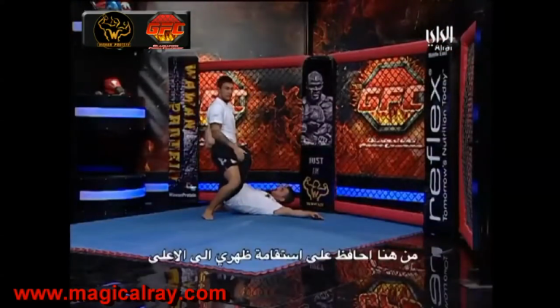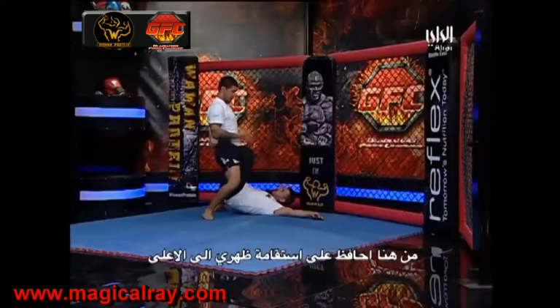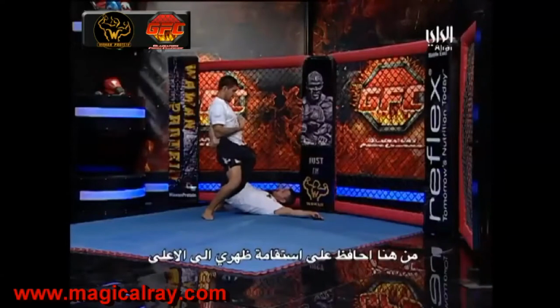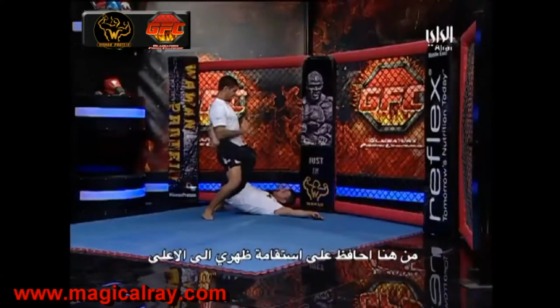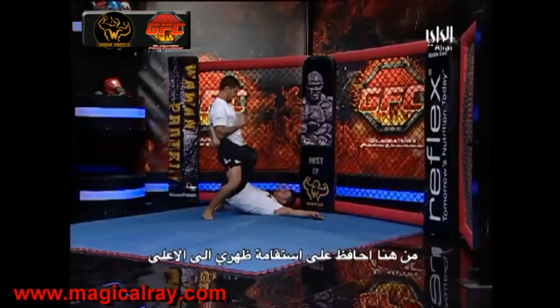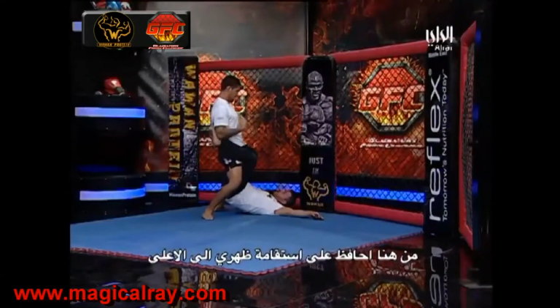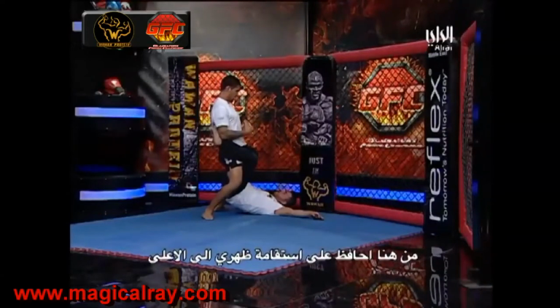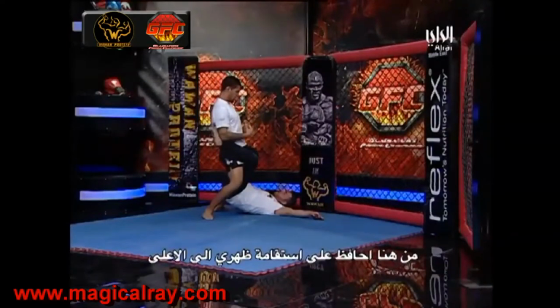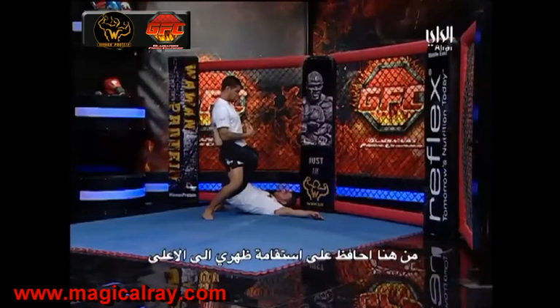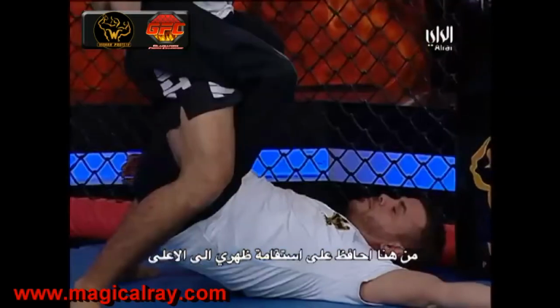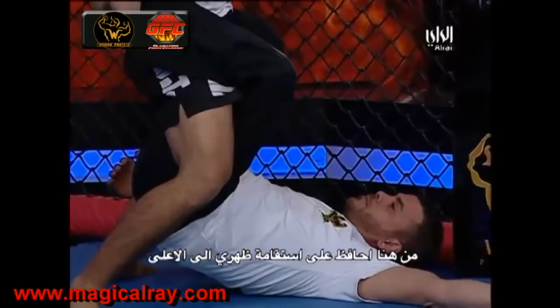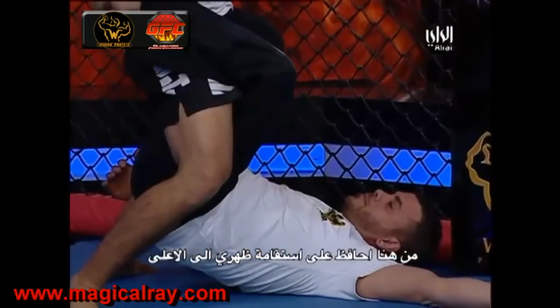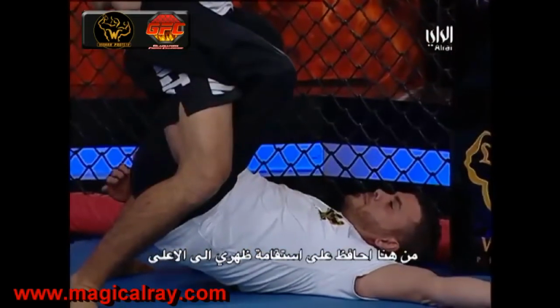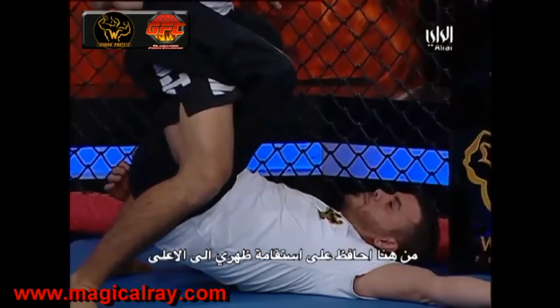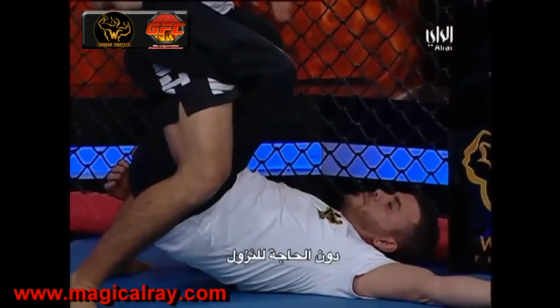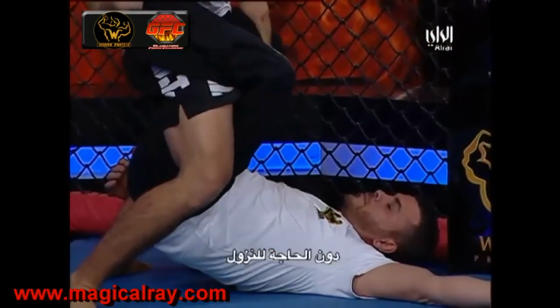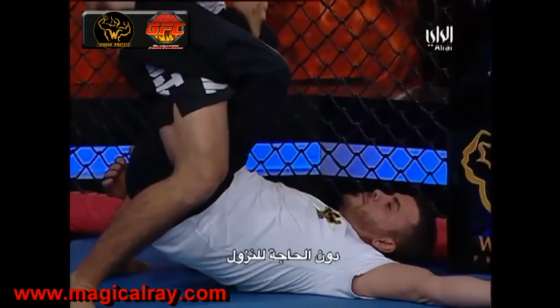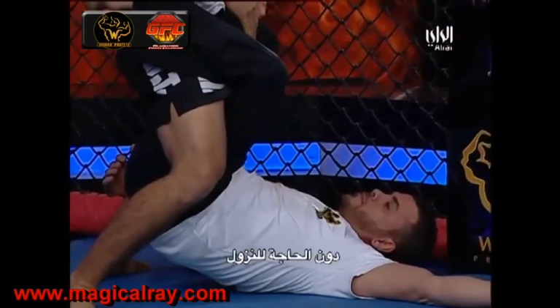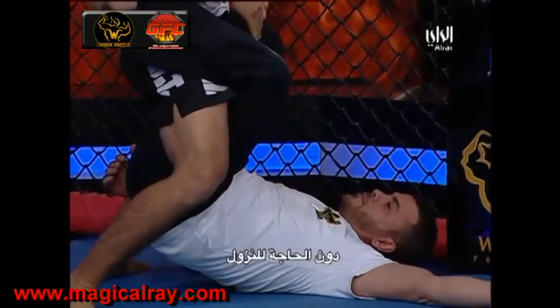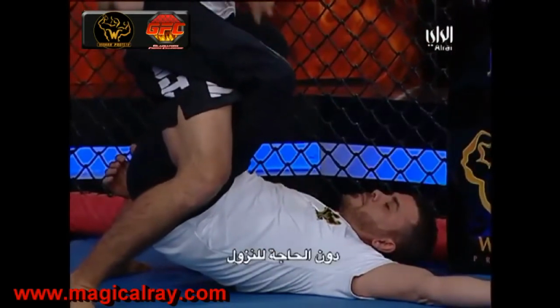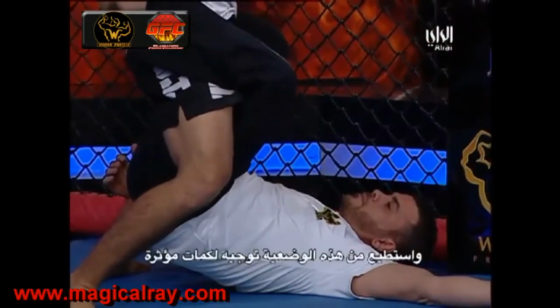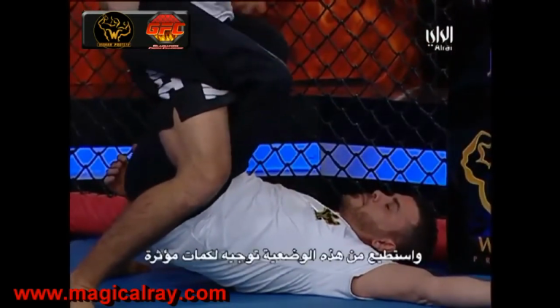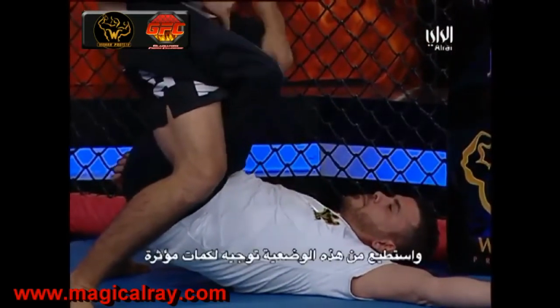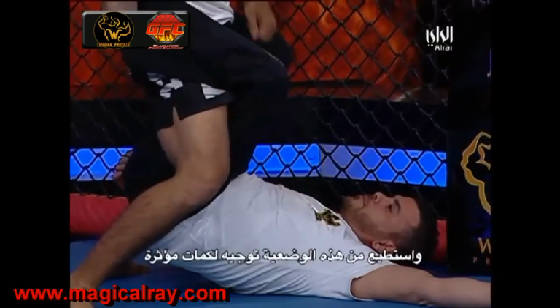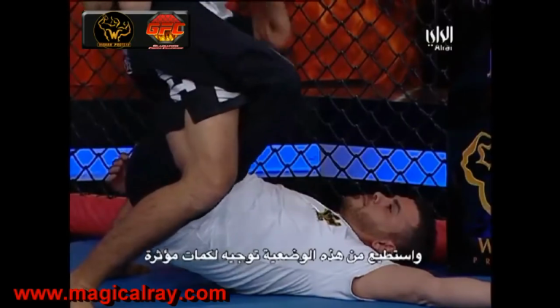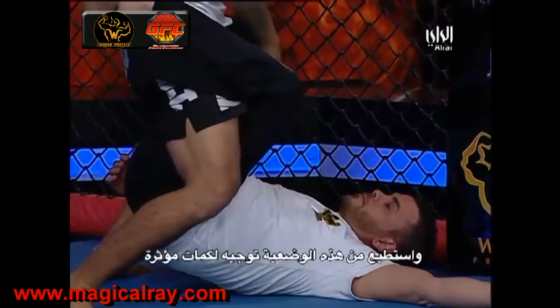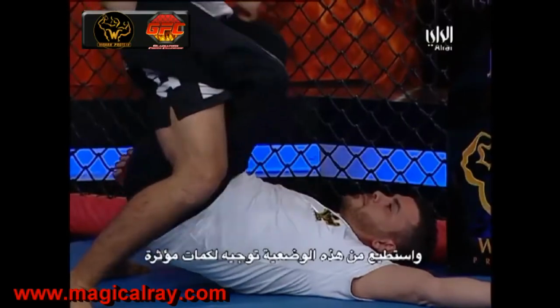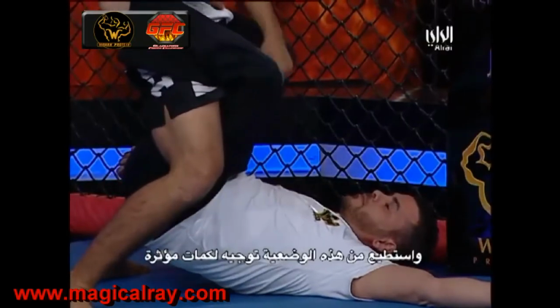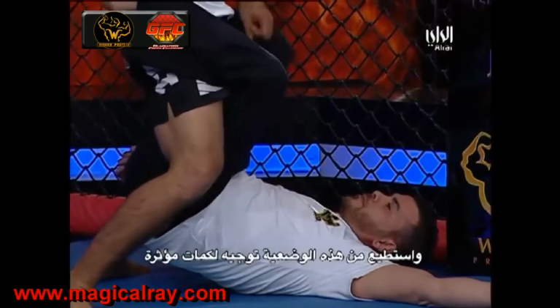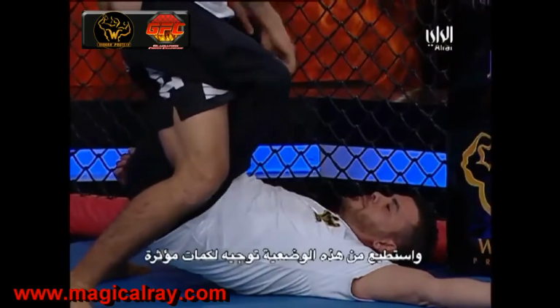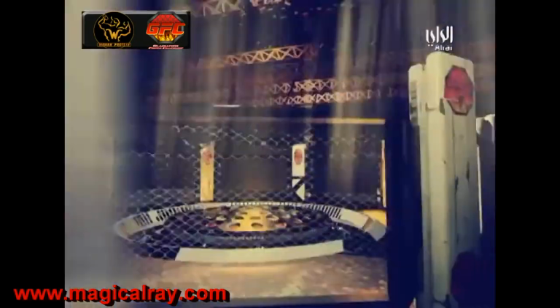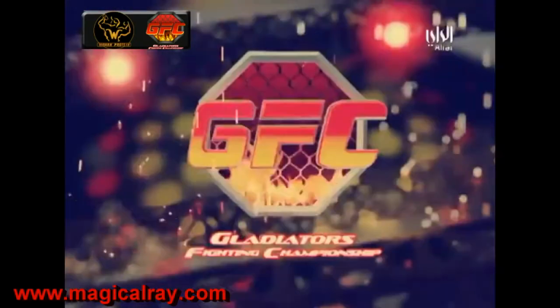From here I can stay, keep my posture up nice and high — no need to go down low — and I can land effective strikes, ground and pound, from this position.